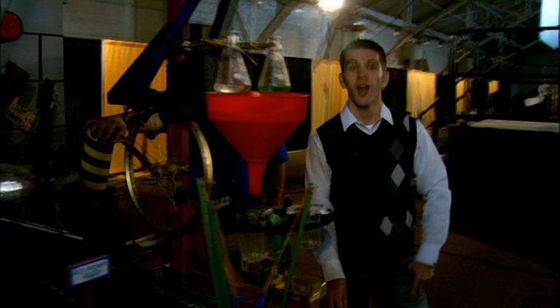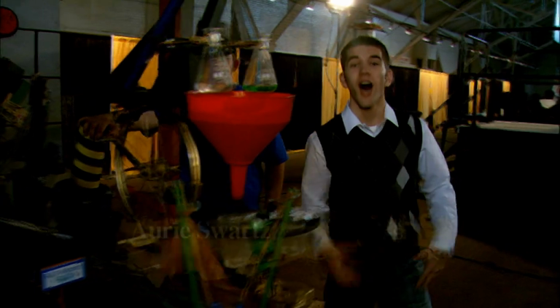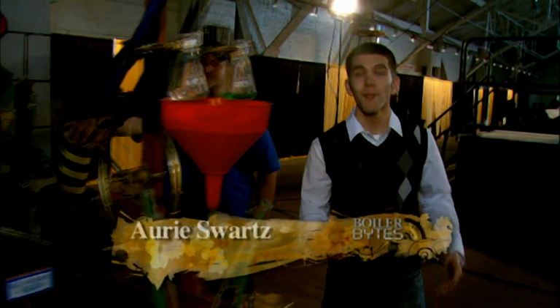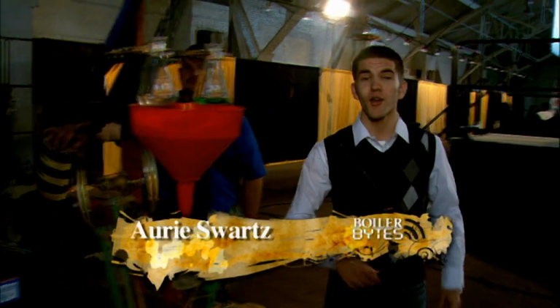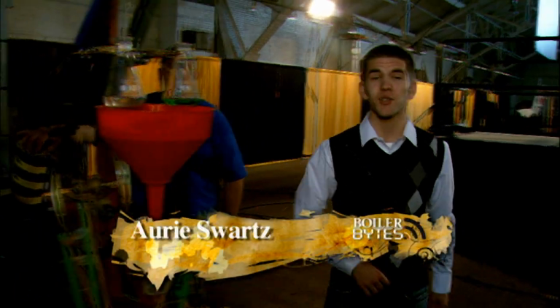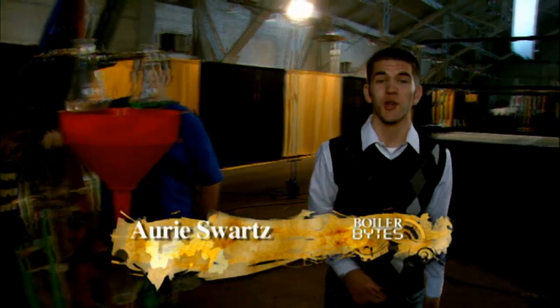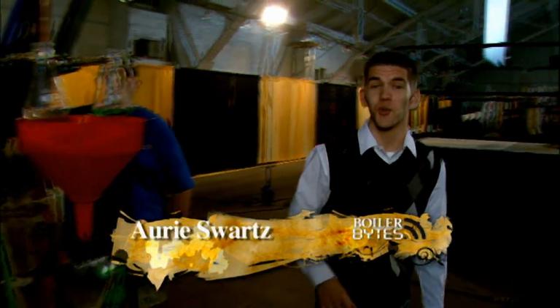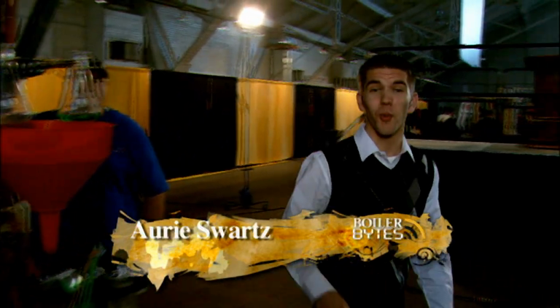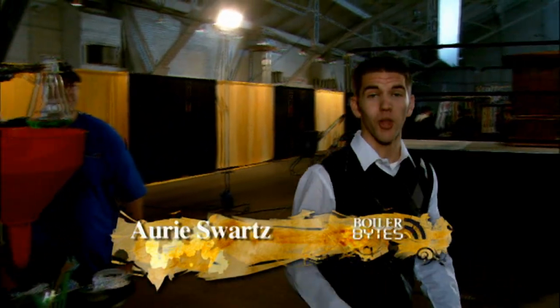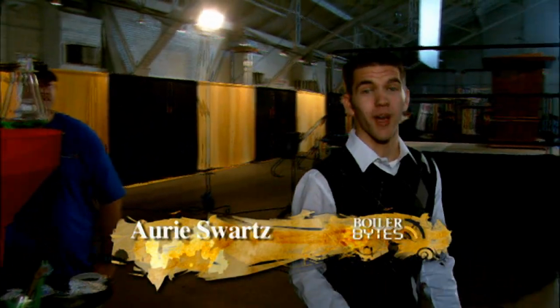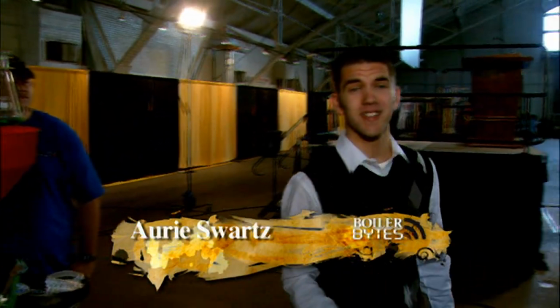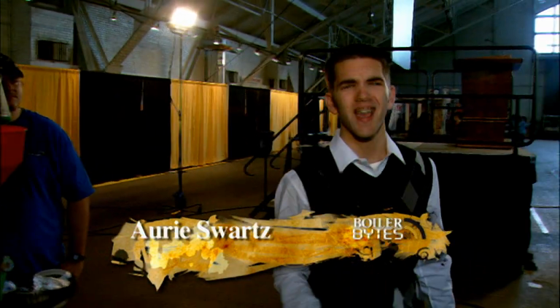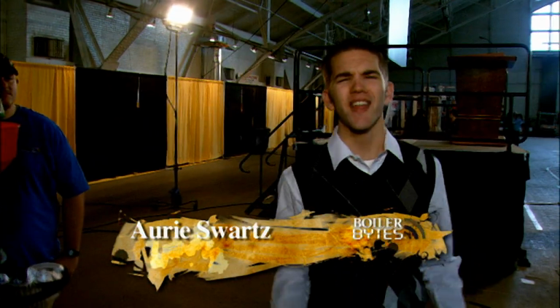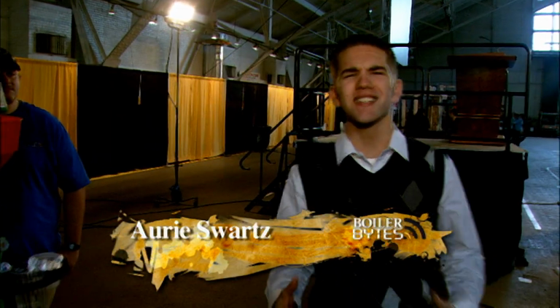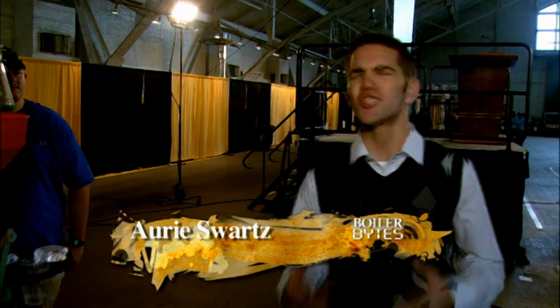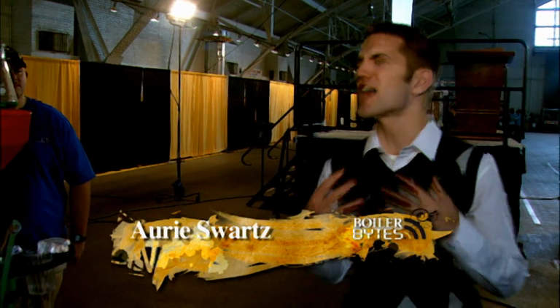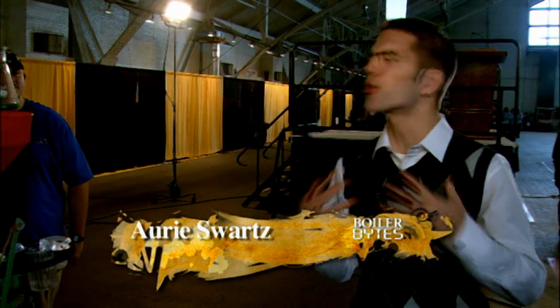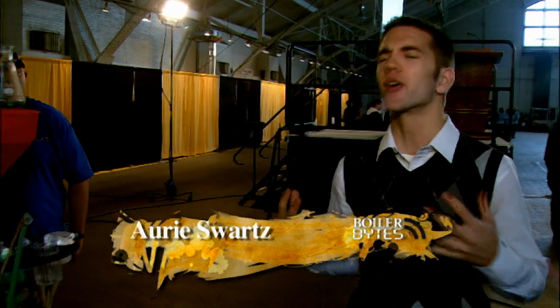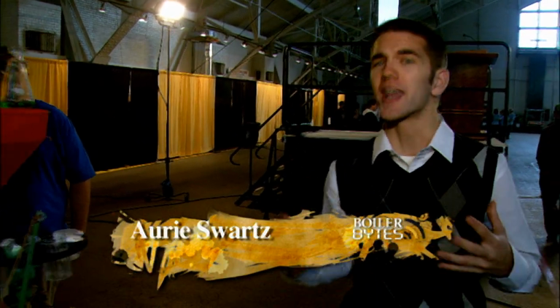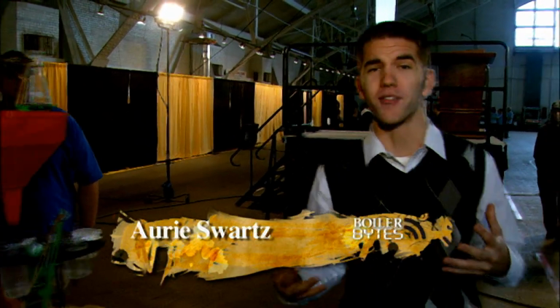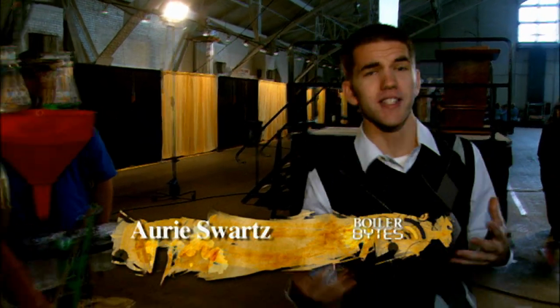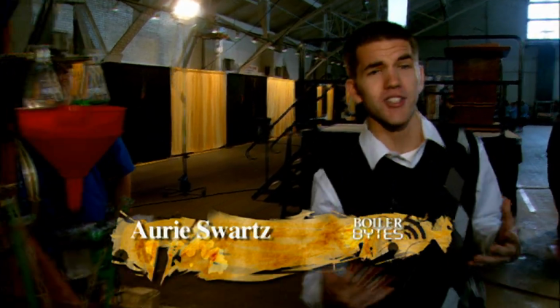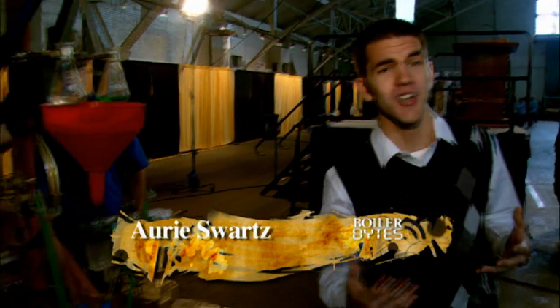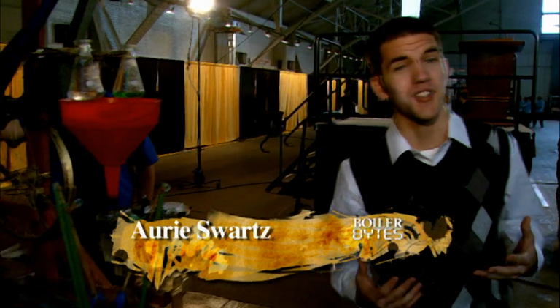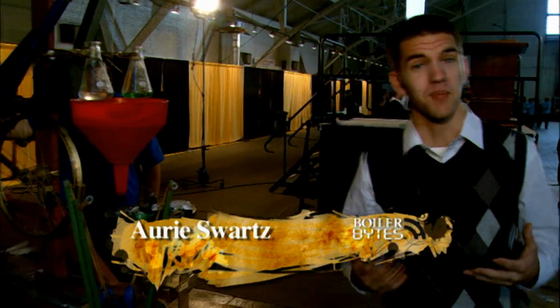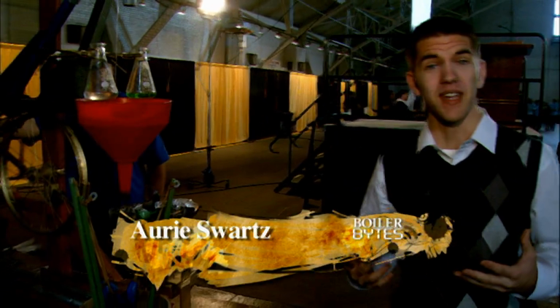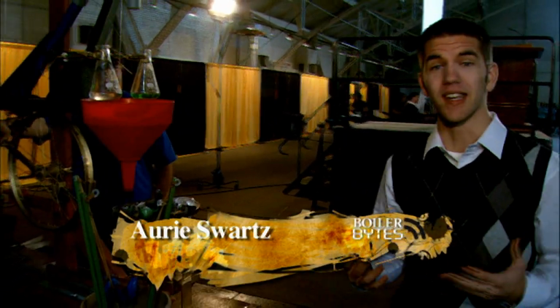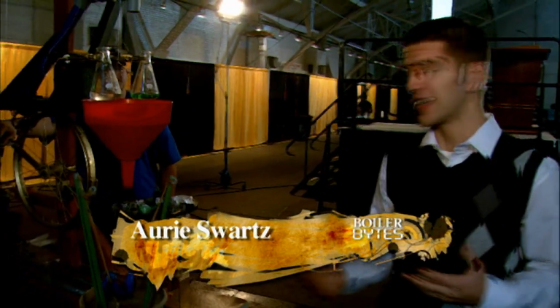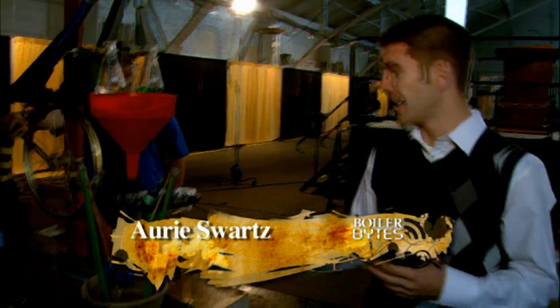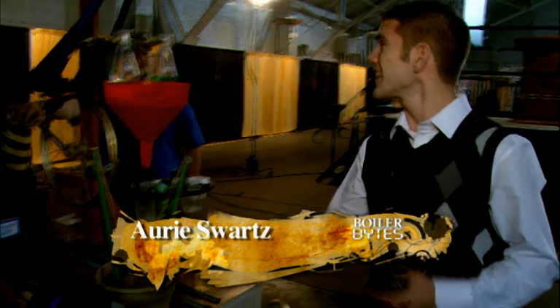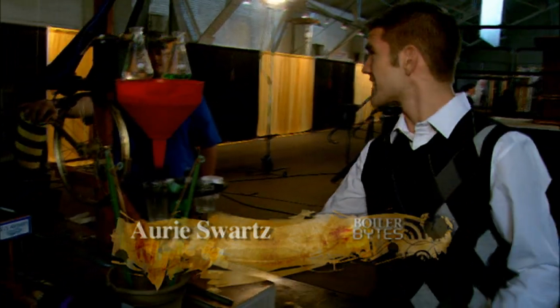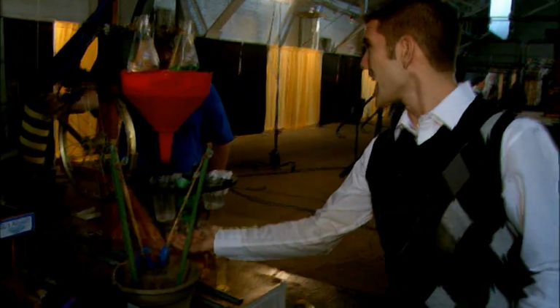I'm Ari Swartz with Boiler Bites. Let's see just how creative these engineers can be. Hit it, Zach!